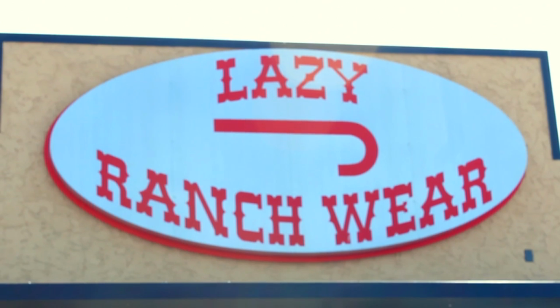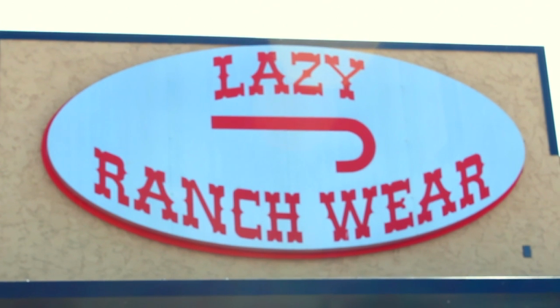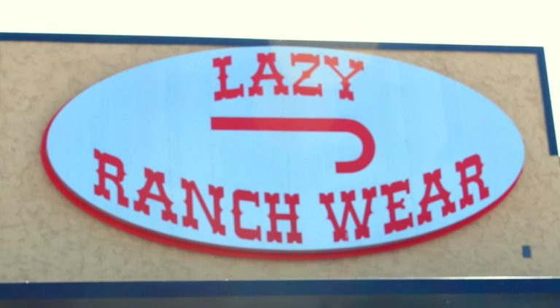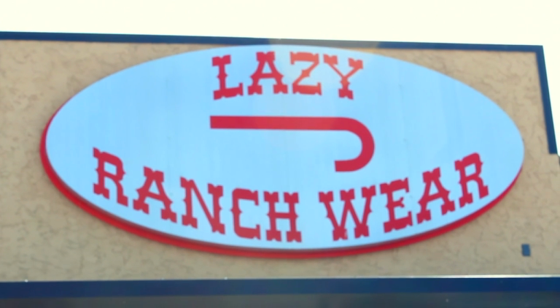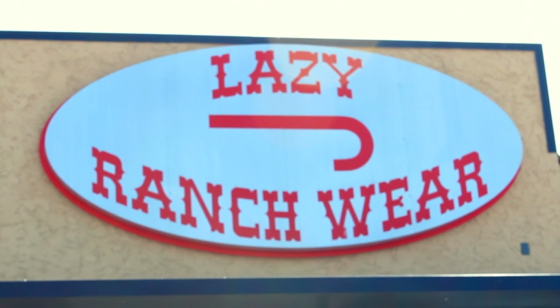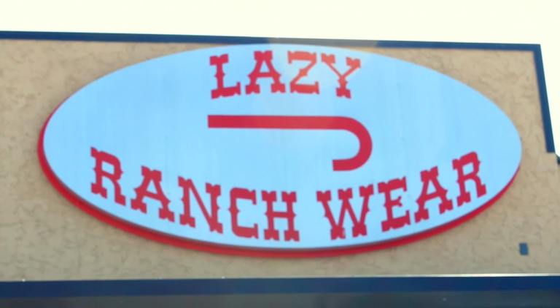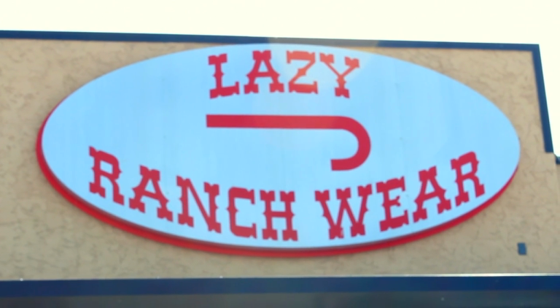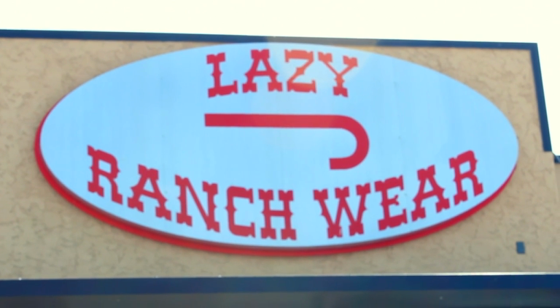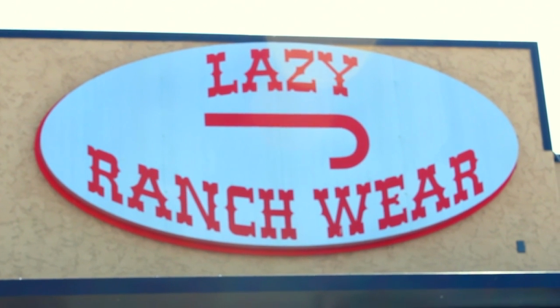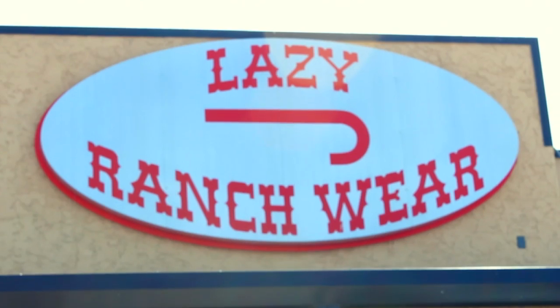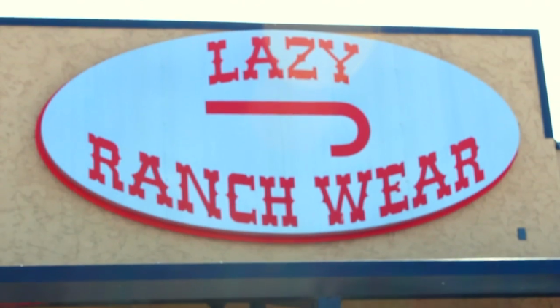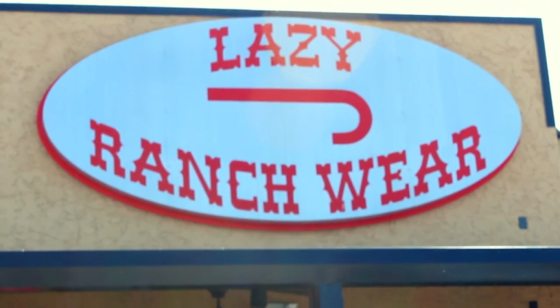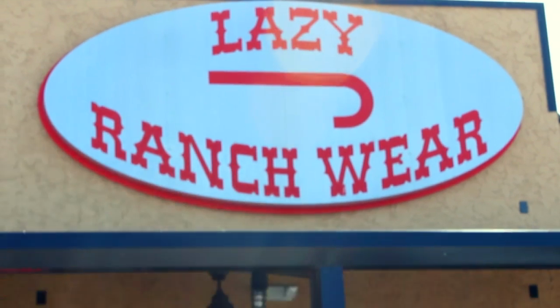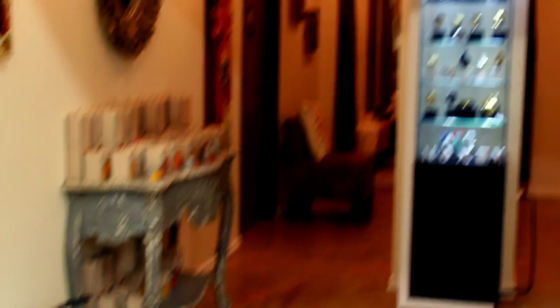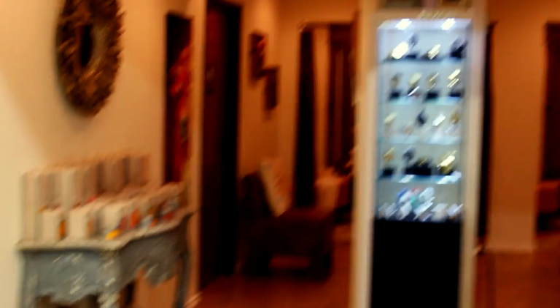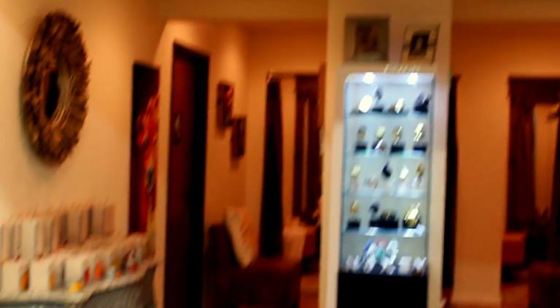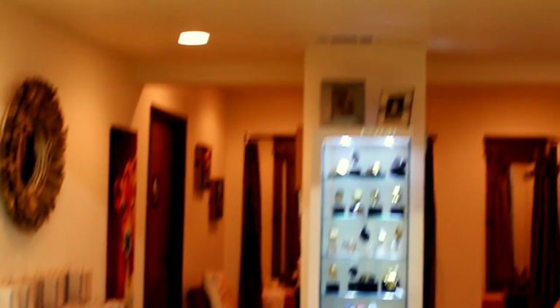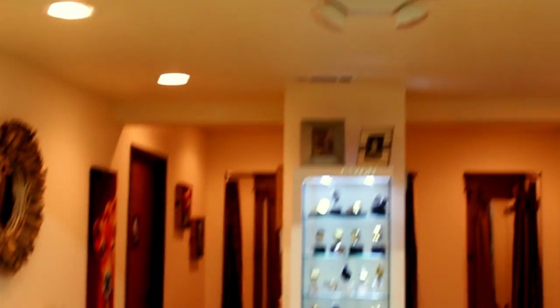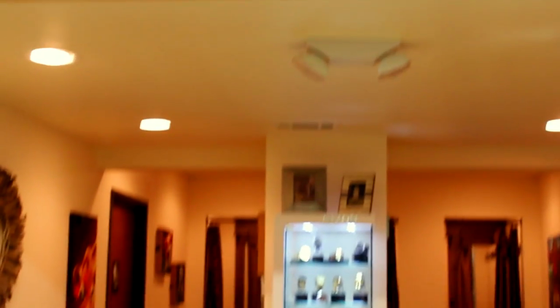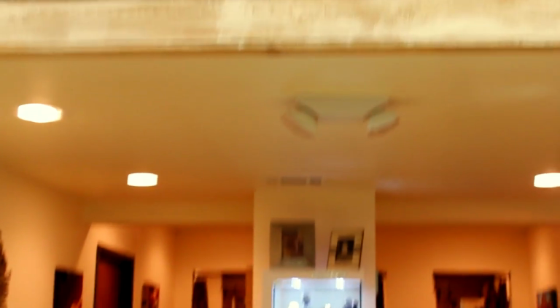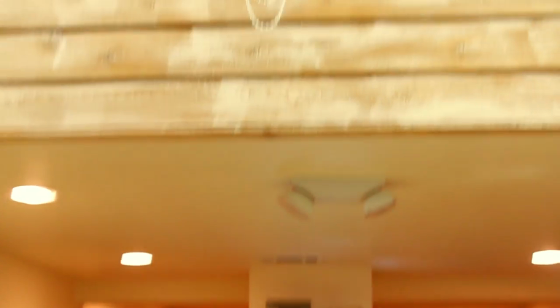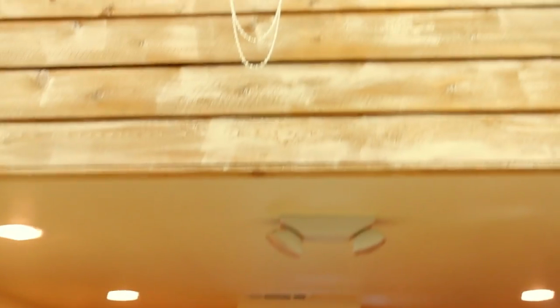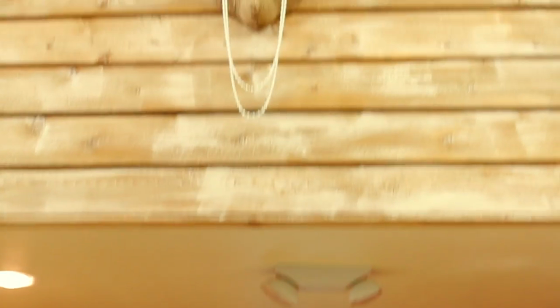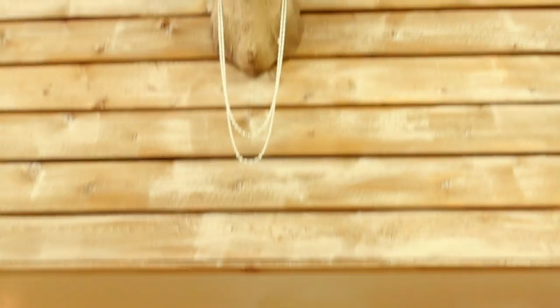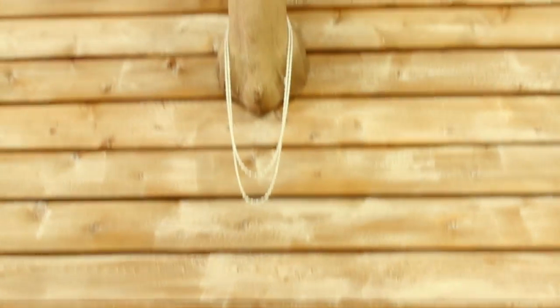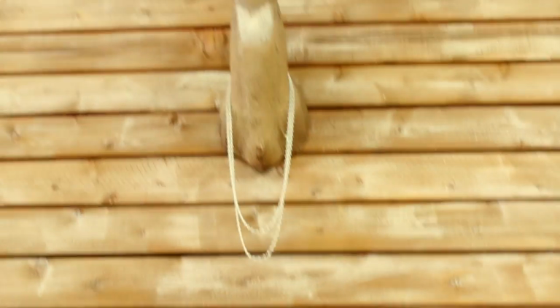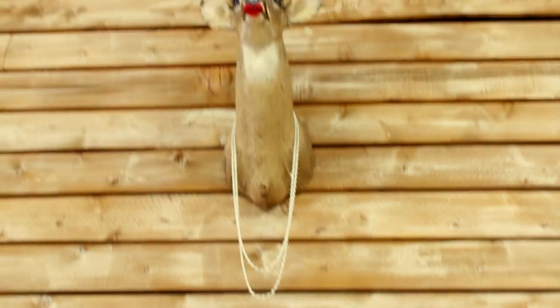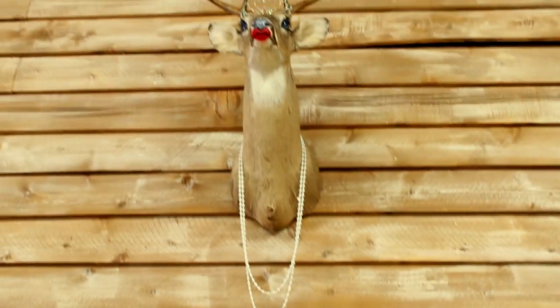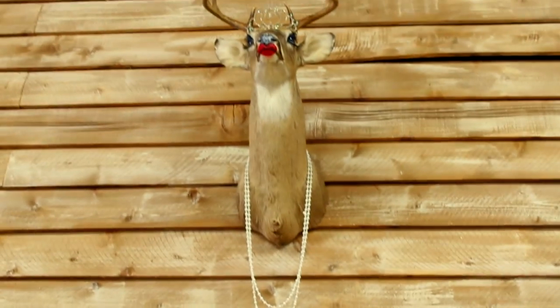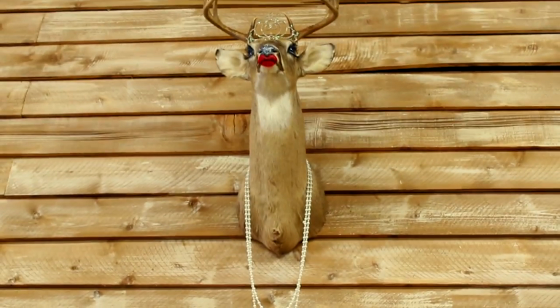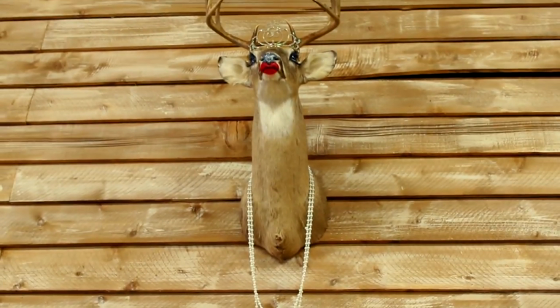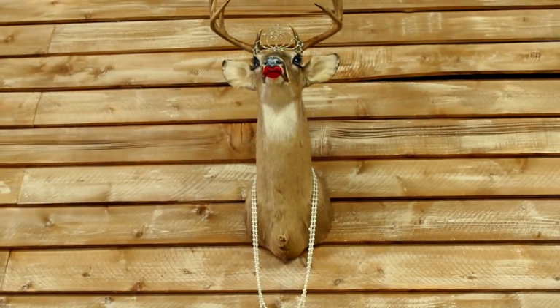Lazy J Ranchwear — it's Parker County's newest western store with funky fashions for all ages.